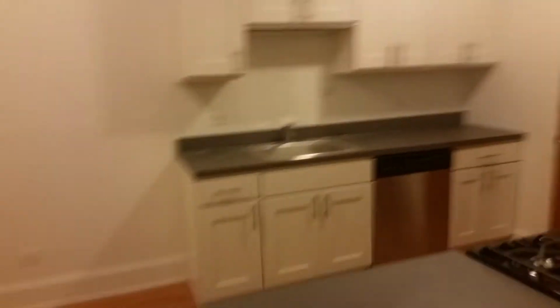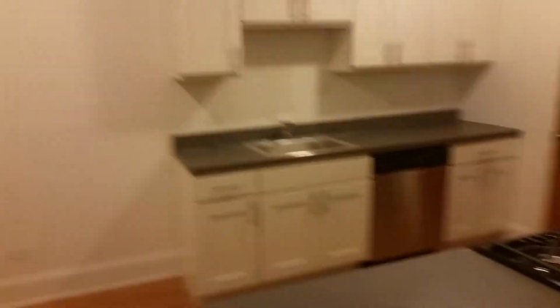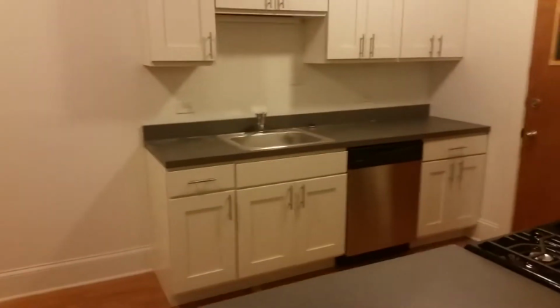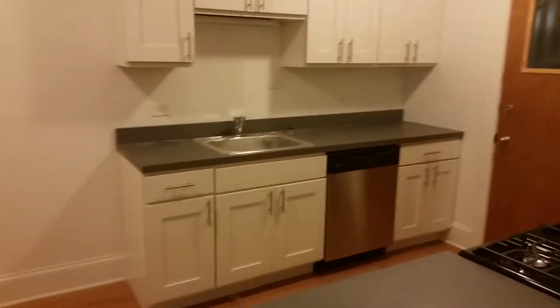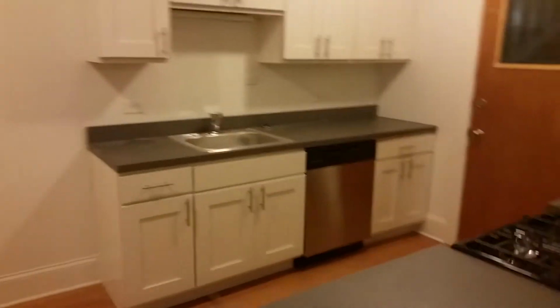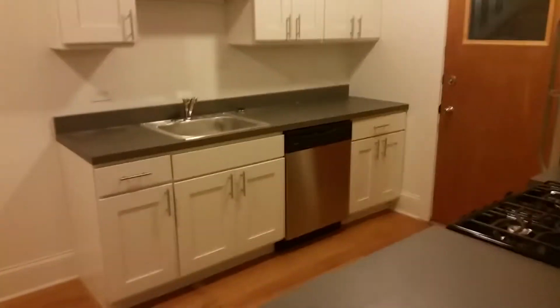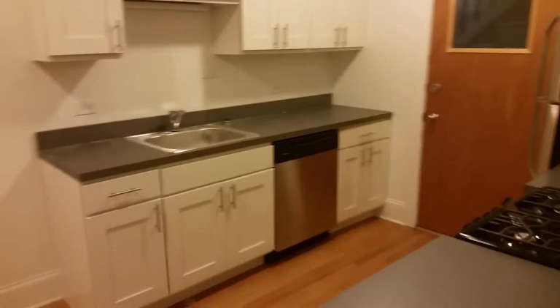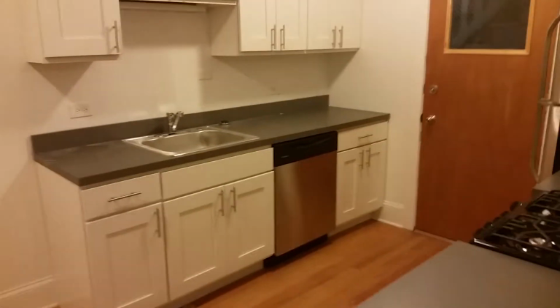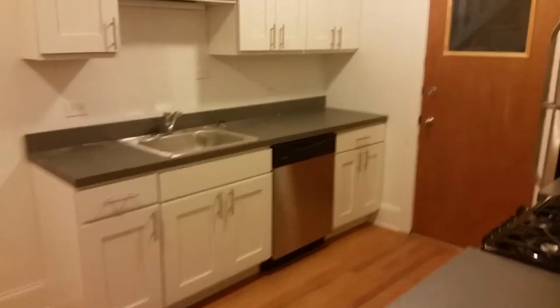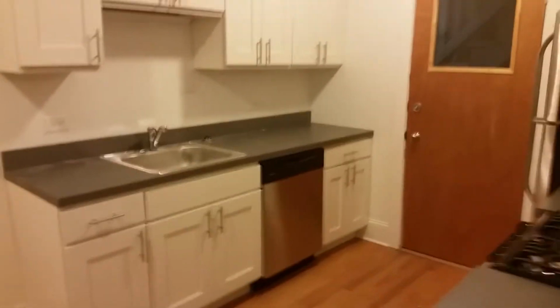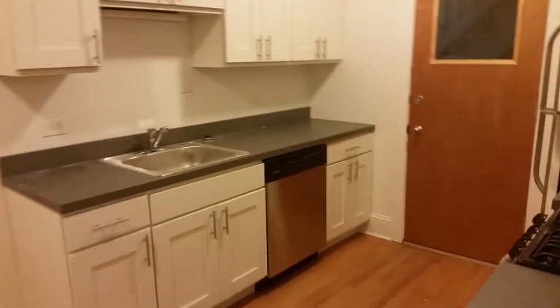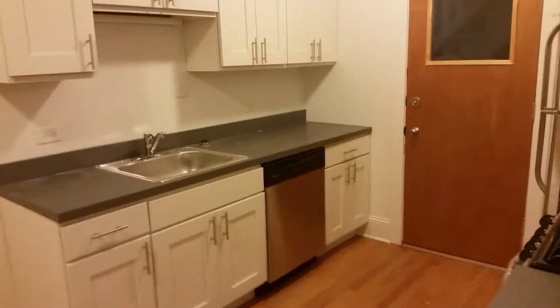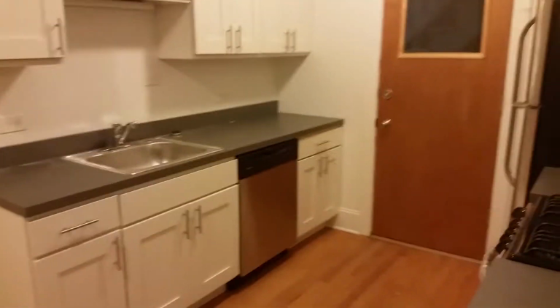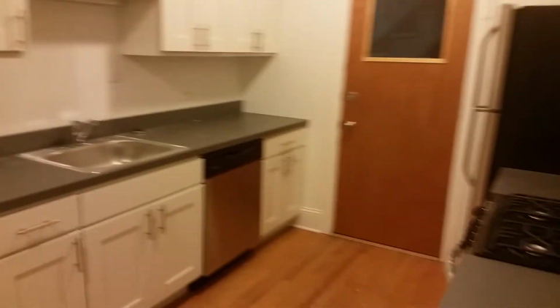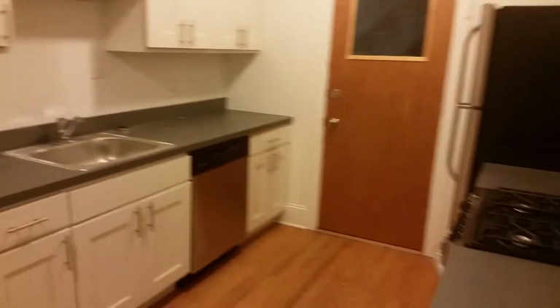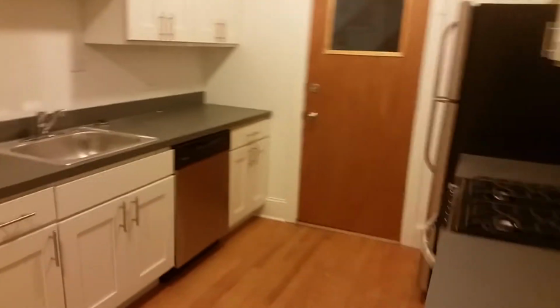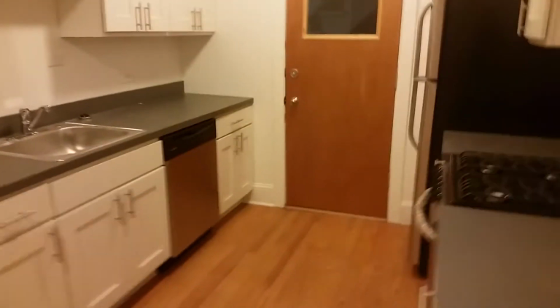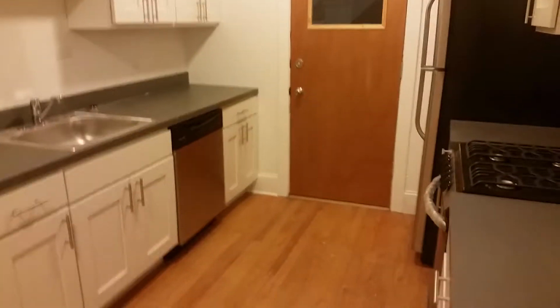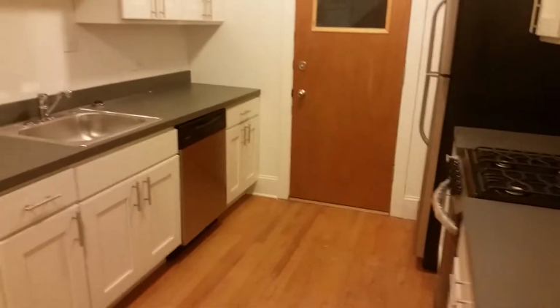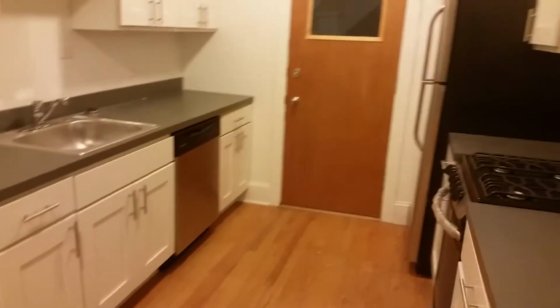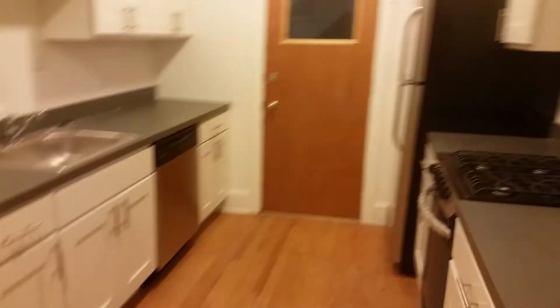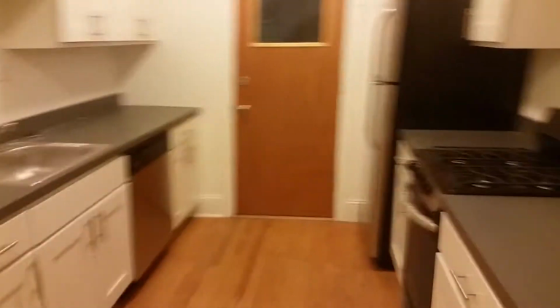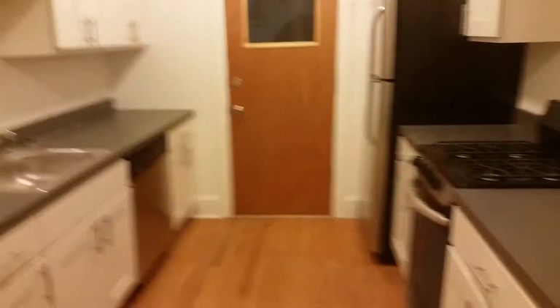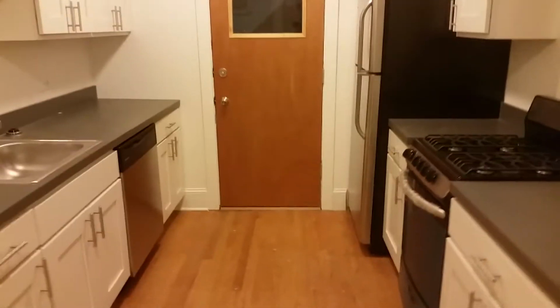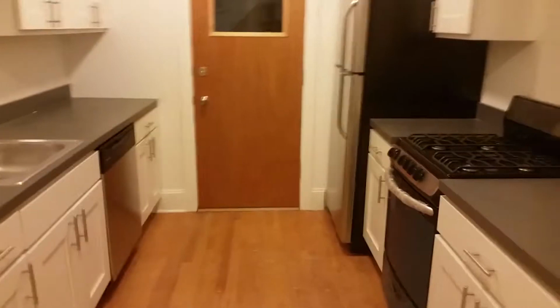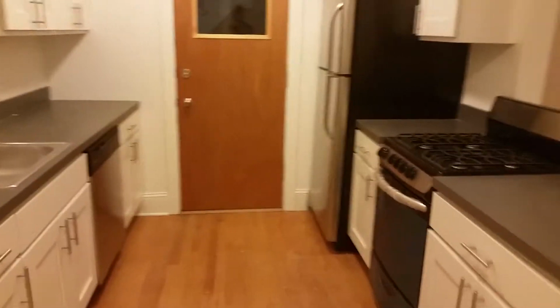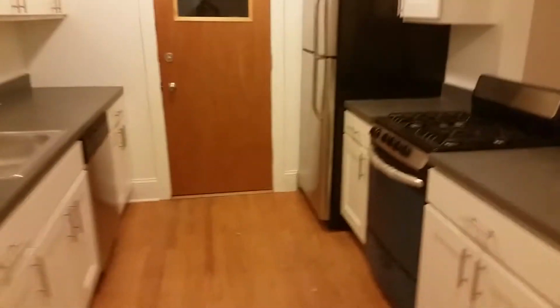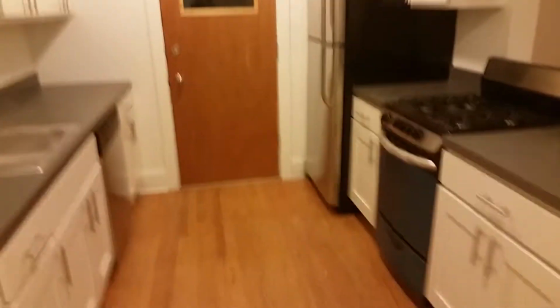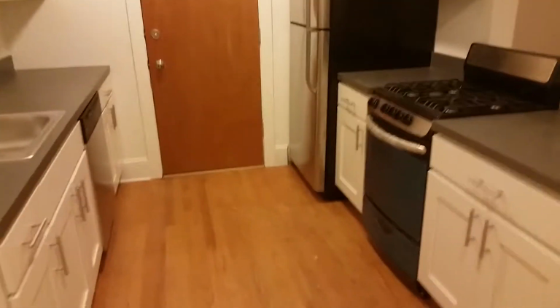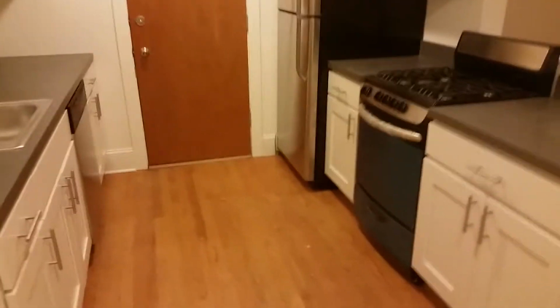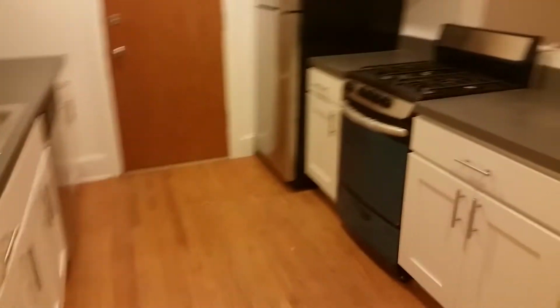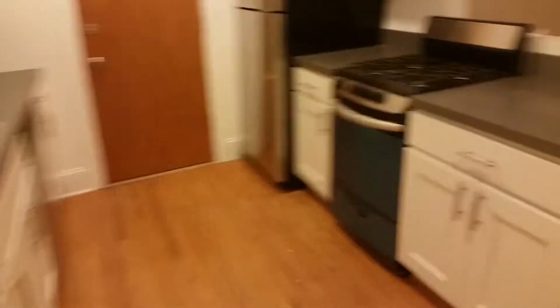And here's our kitchen — just redone. Stainless steel dishwasher, fridge, stove.